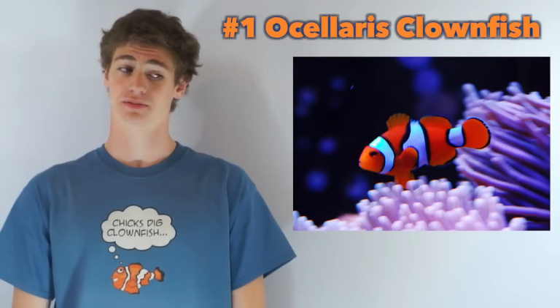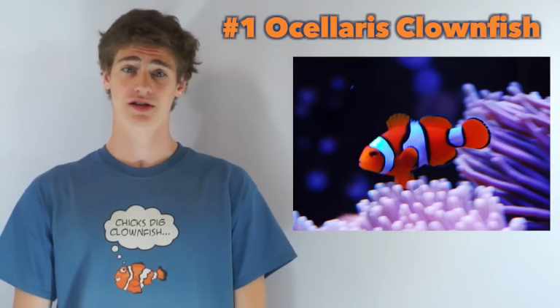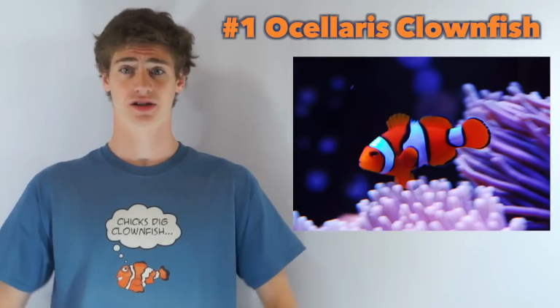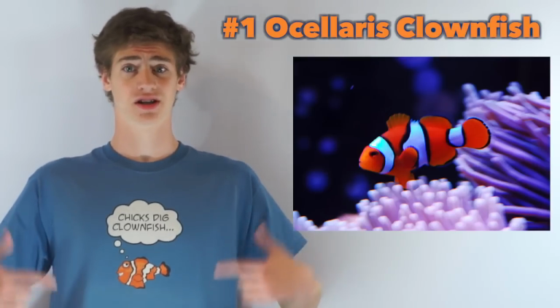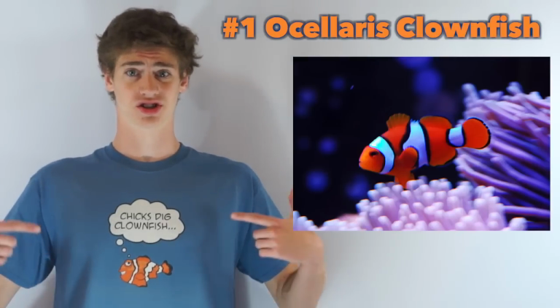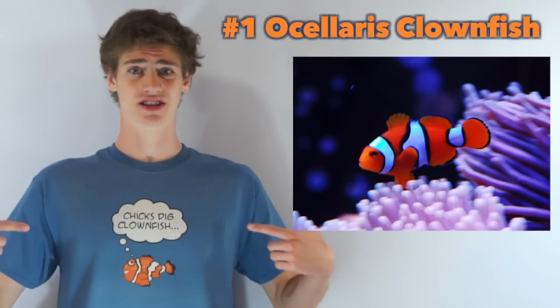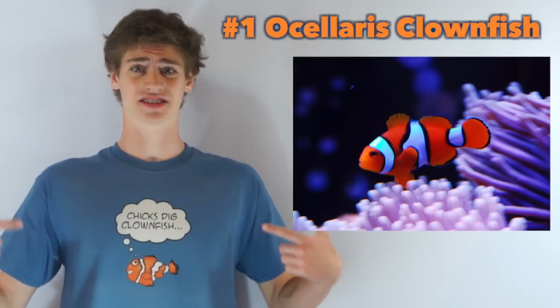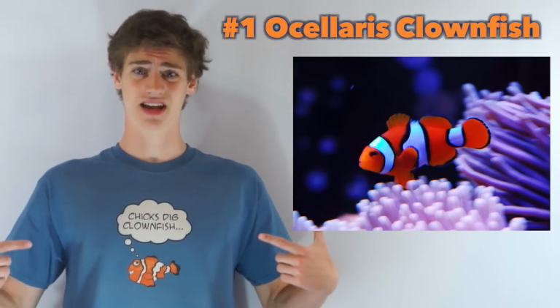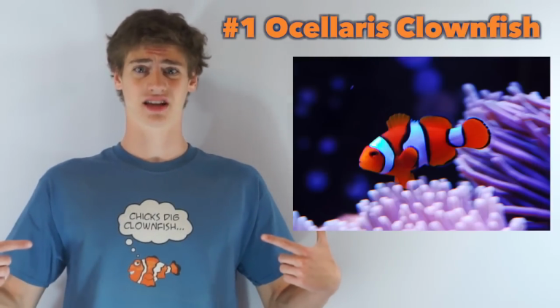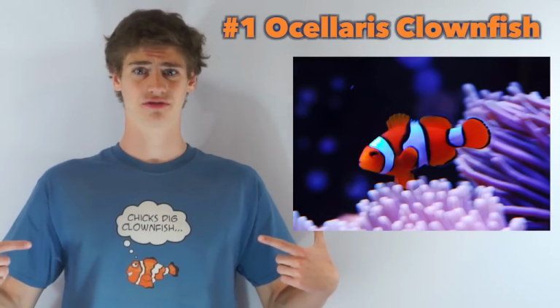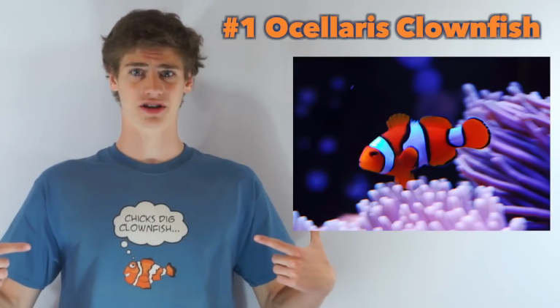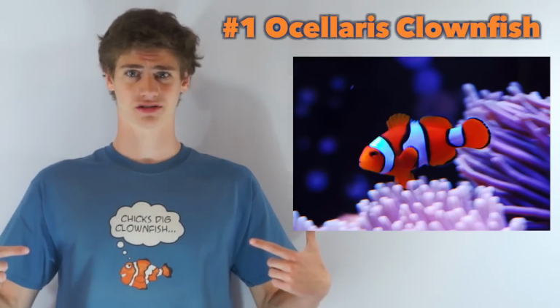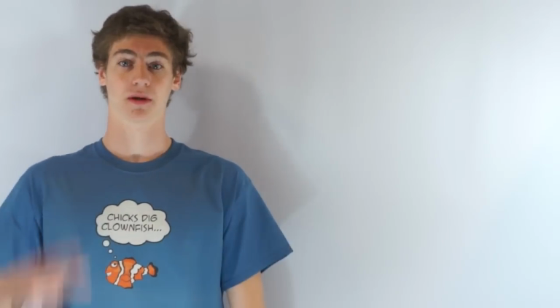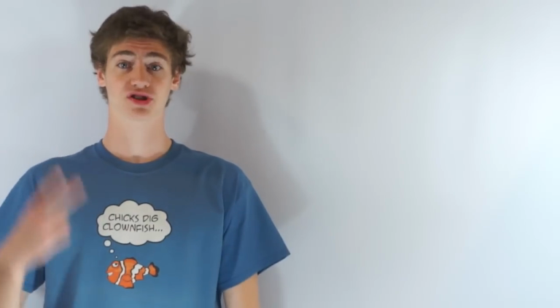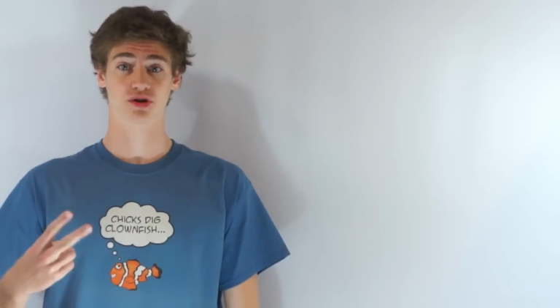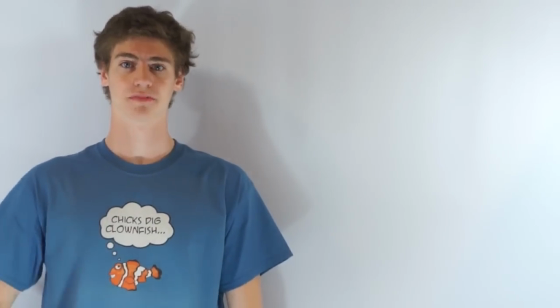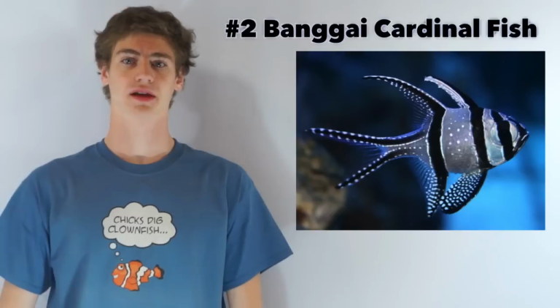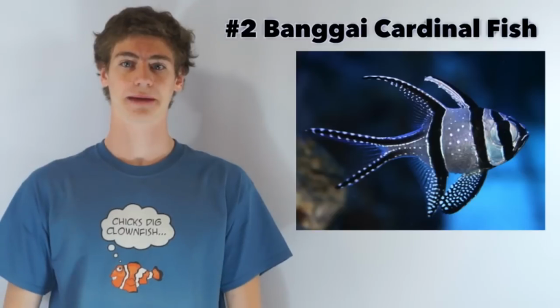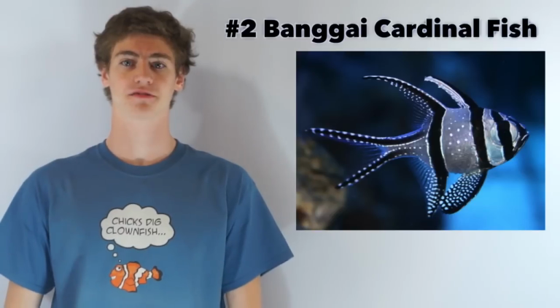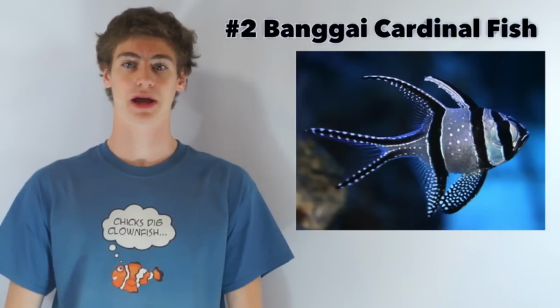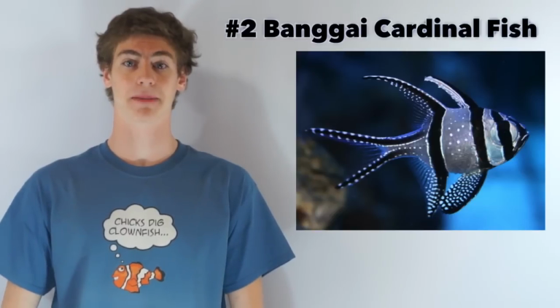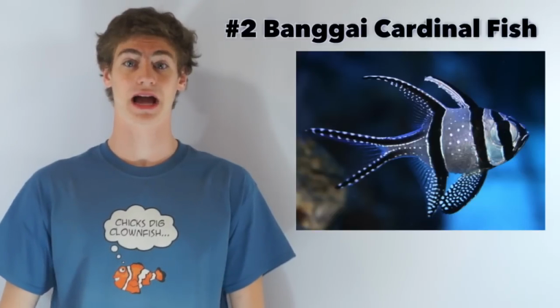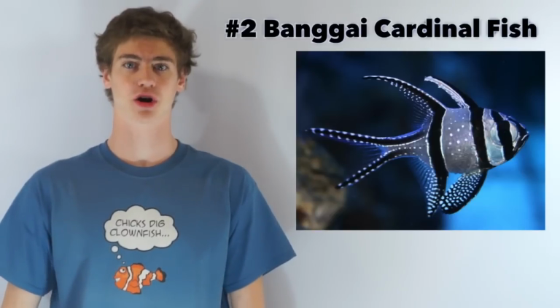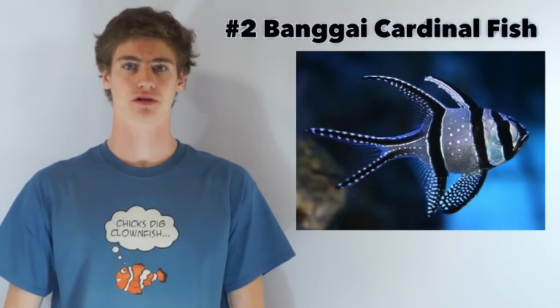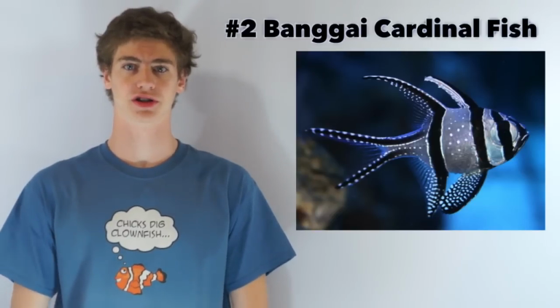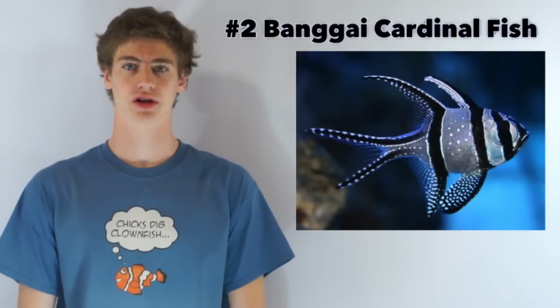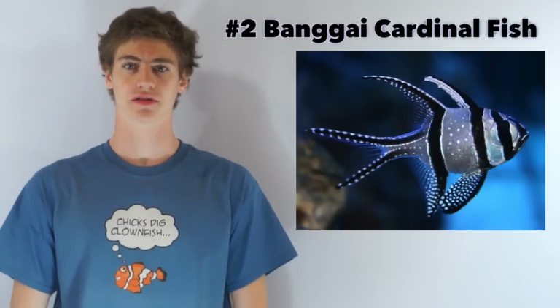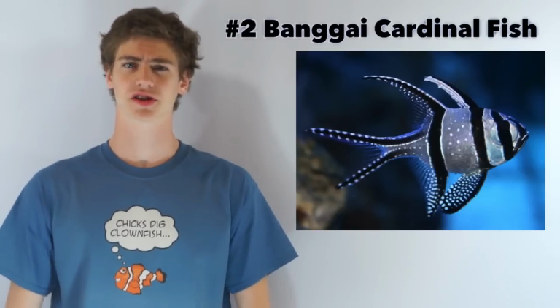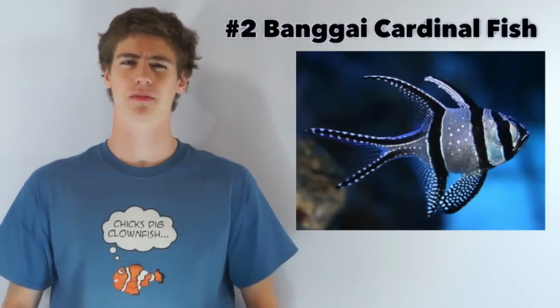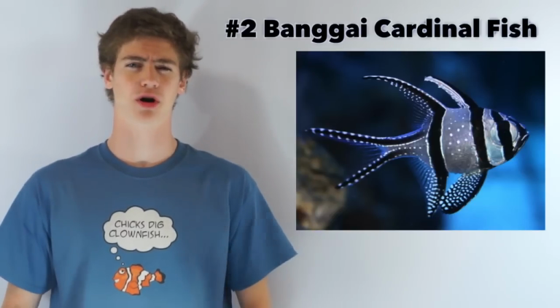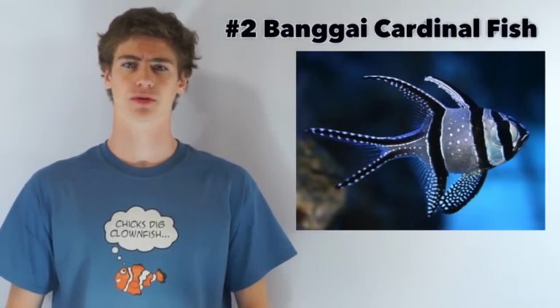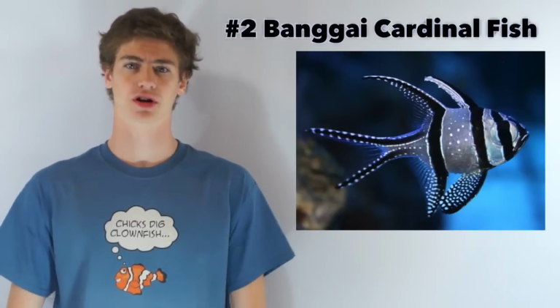Plus, chicks dig clownfish. Number two: captive-bred Banggai Cardinalfish. These are remarkable looking fish.